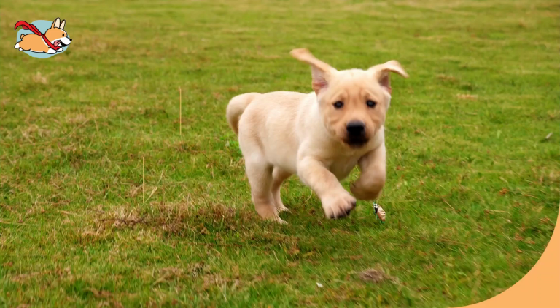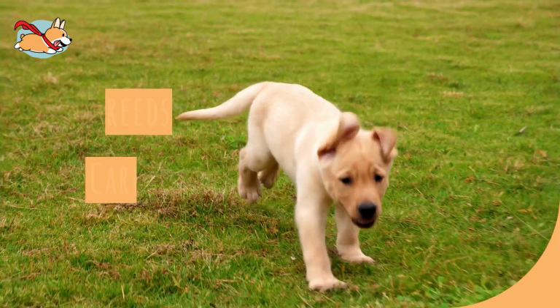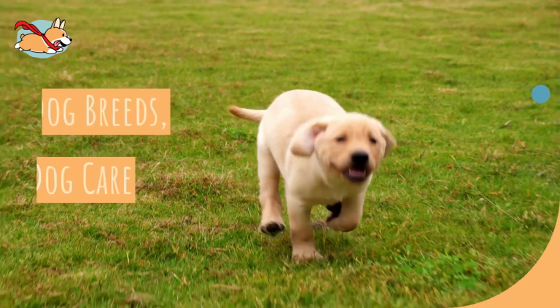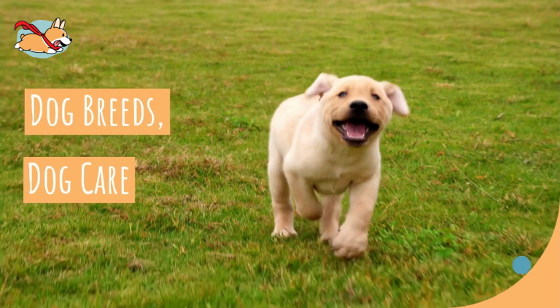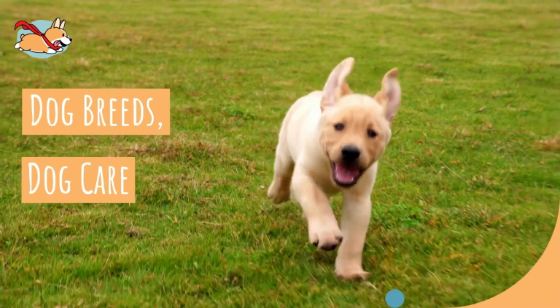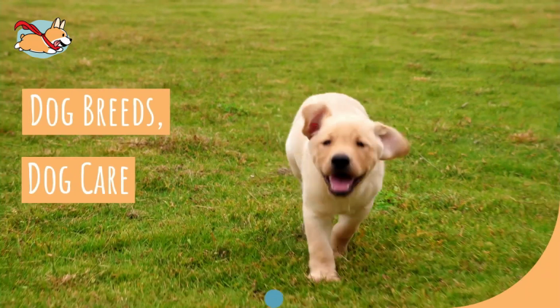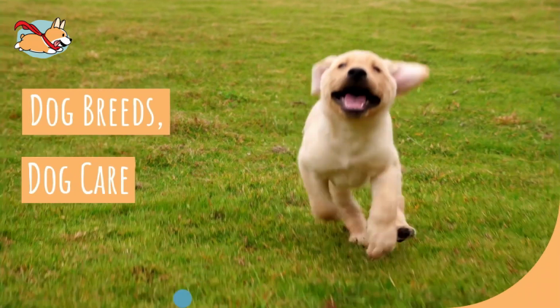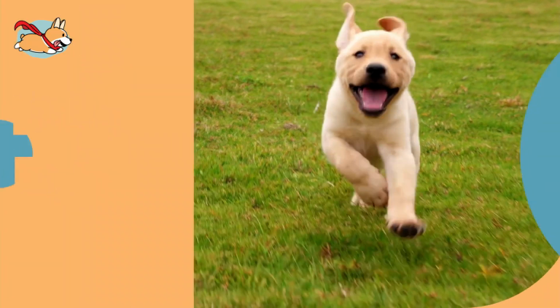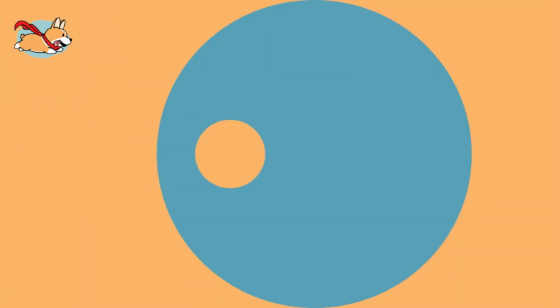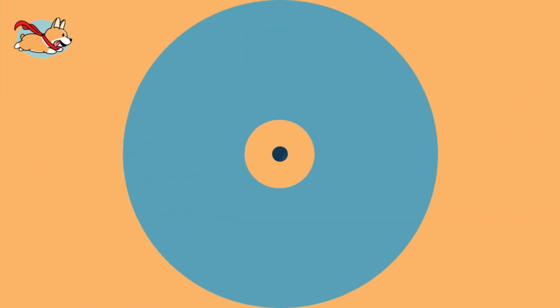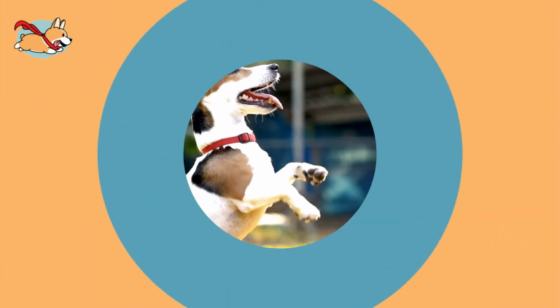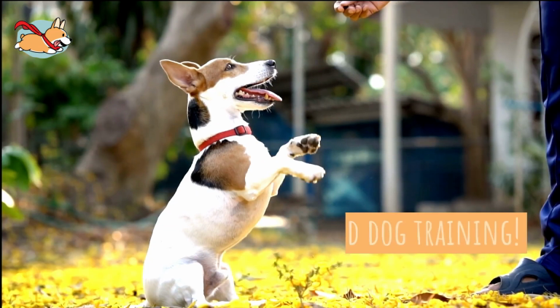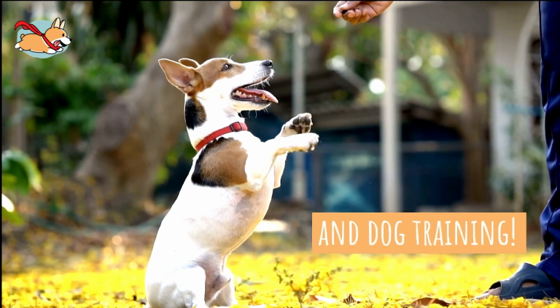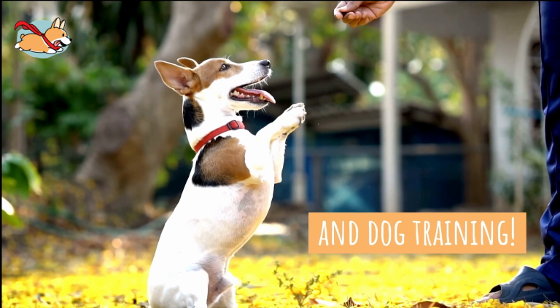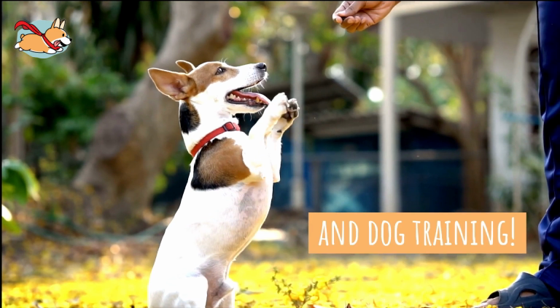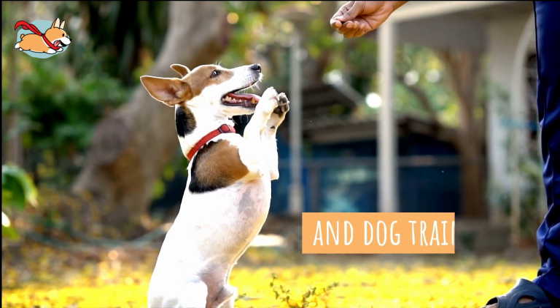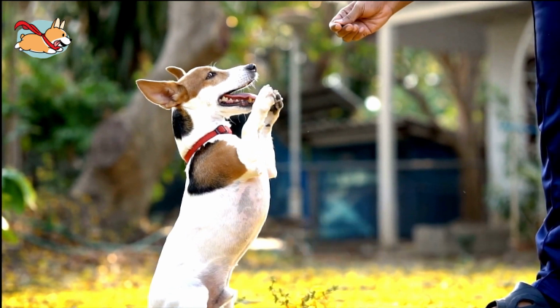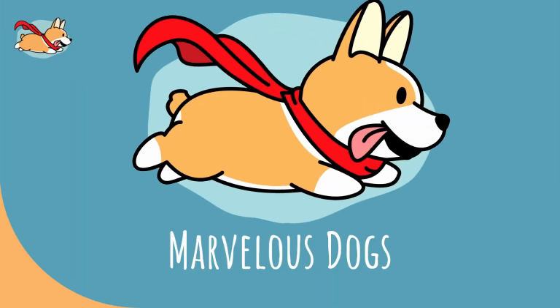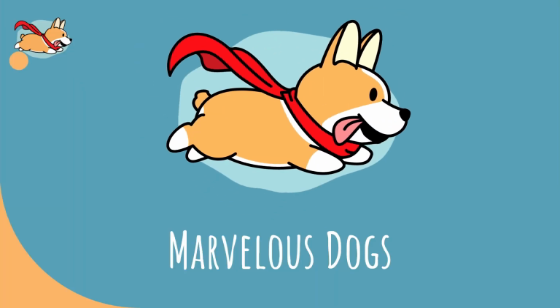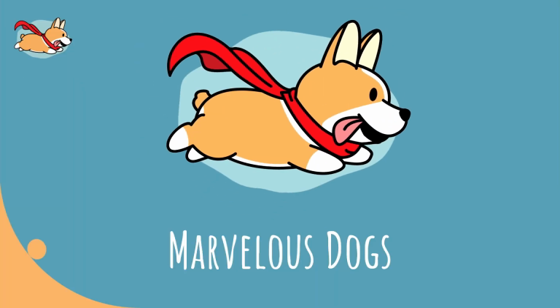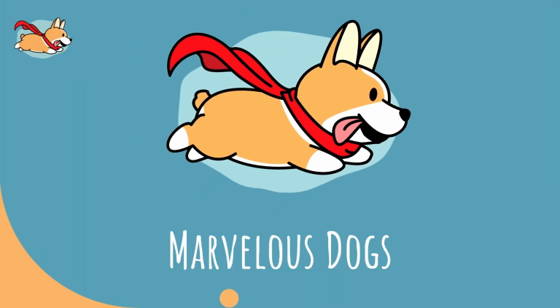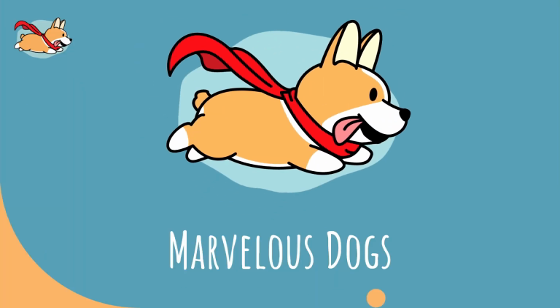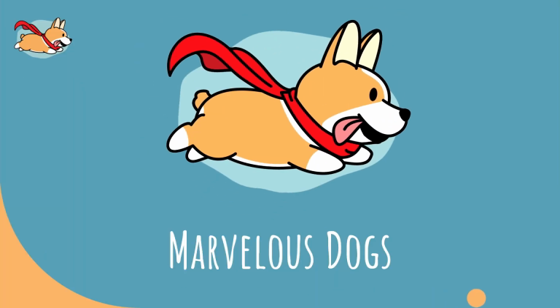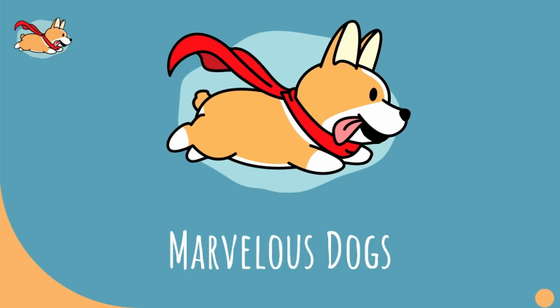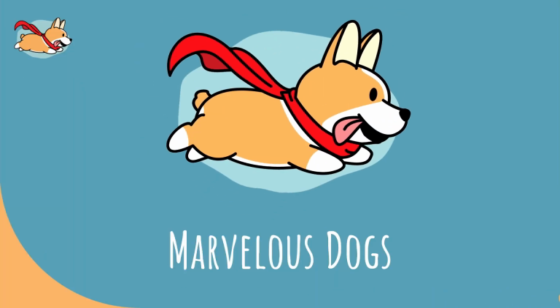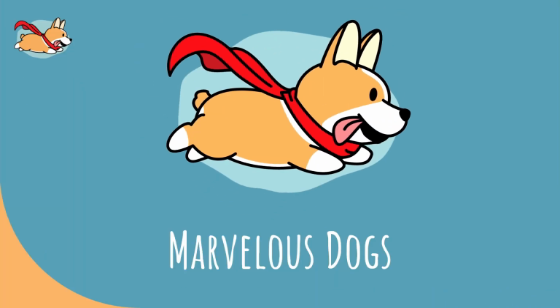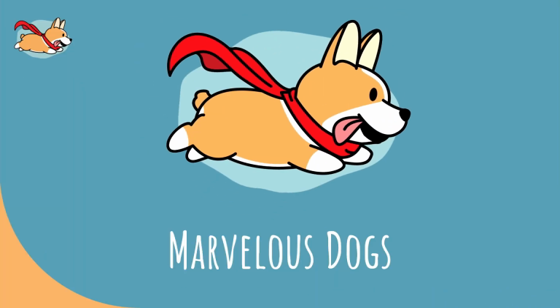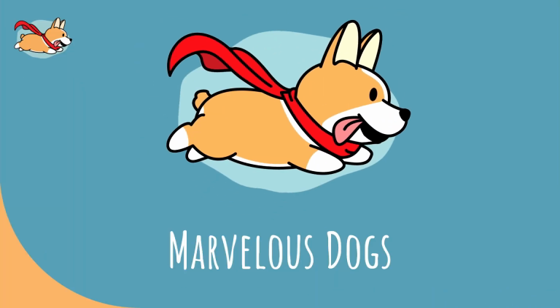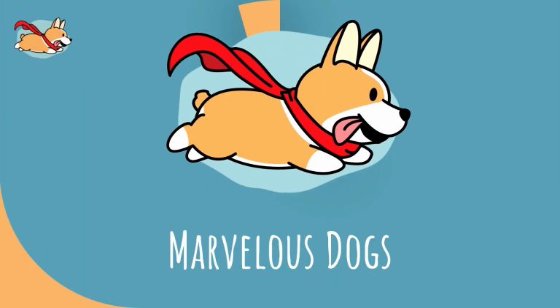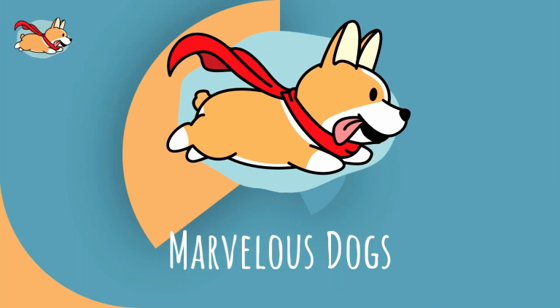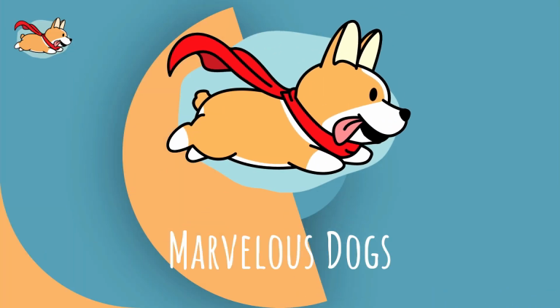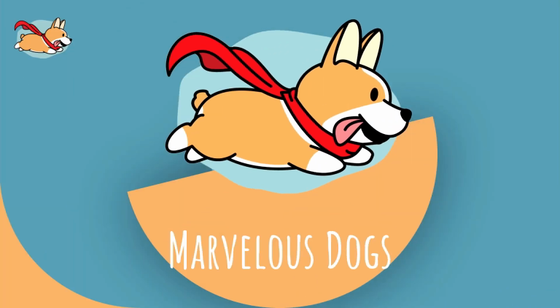Welcome to the Marvelous Dogs YouTube channel. To learn more about all the marvelous dogs out there and caring for them, hit the subscribe button below.